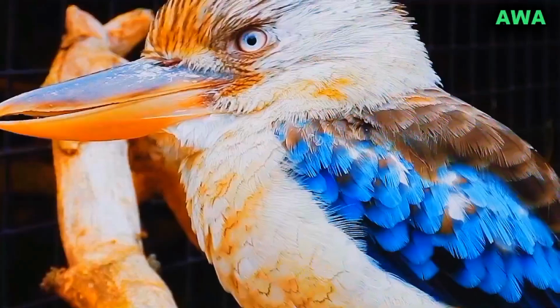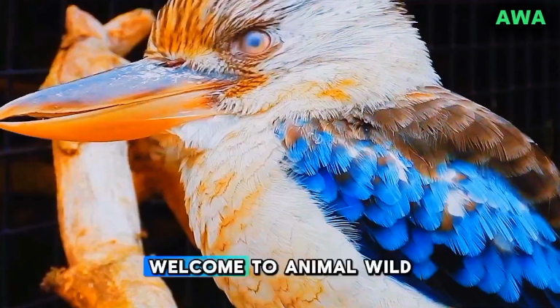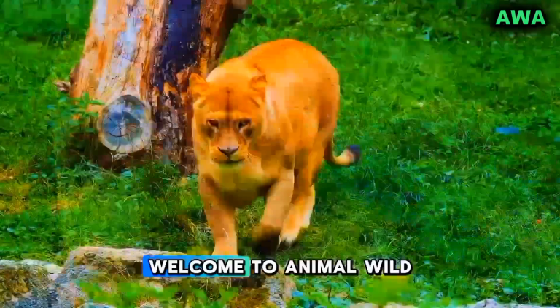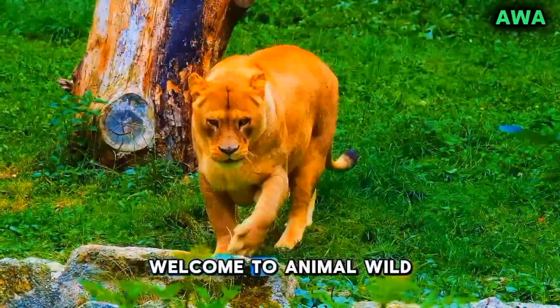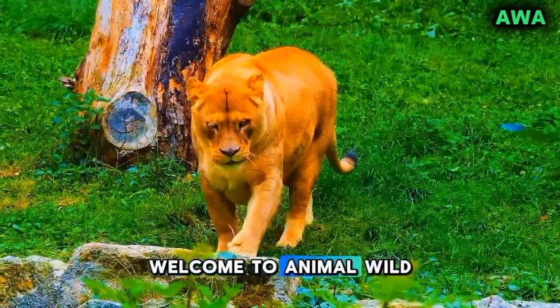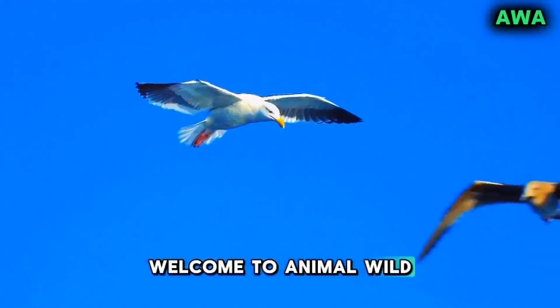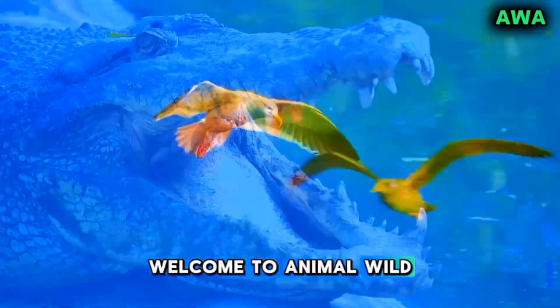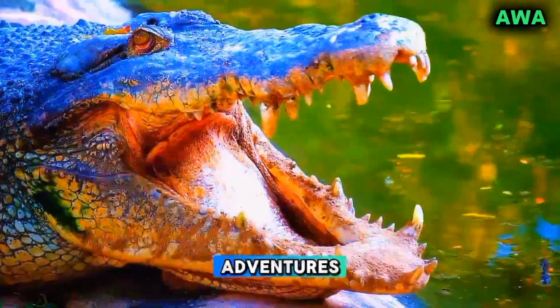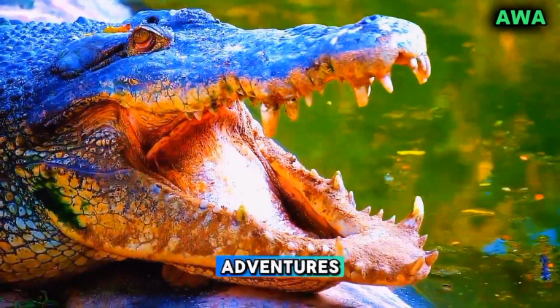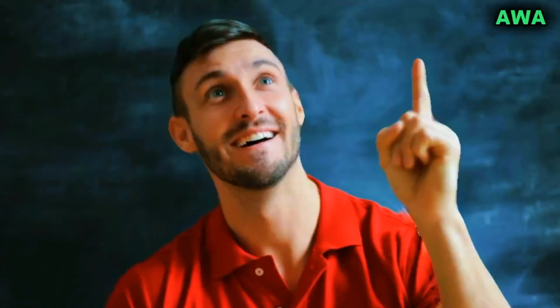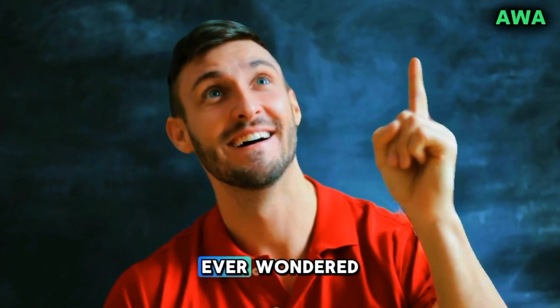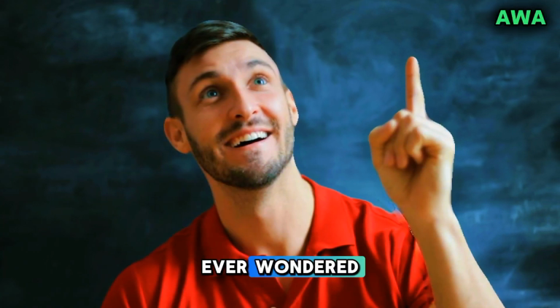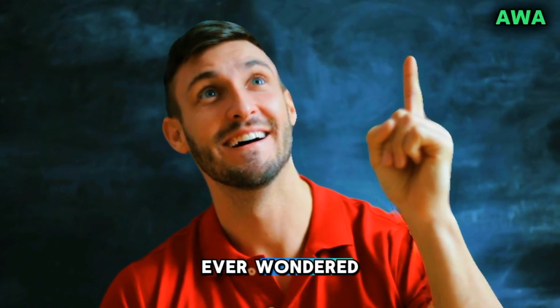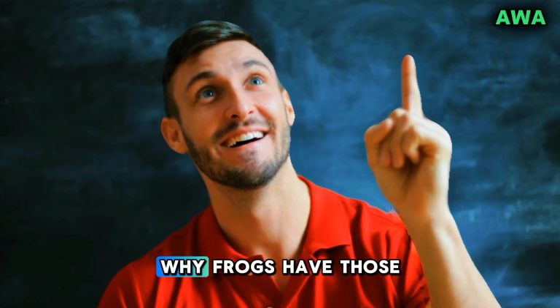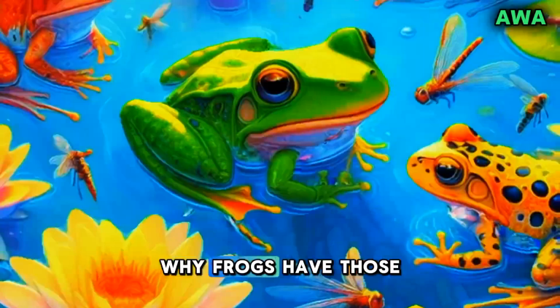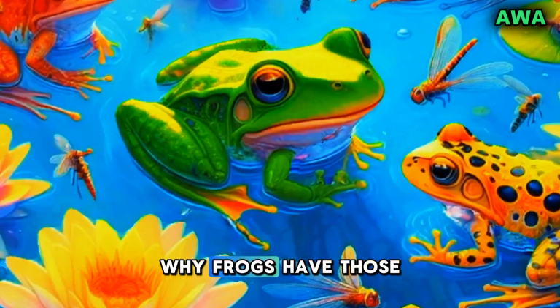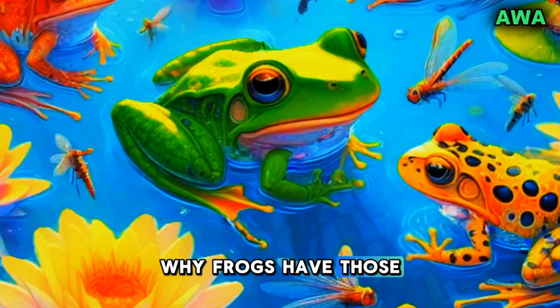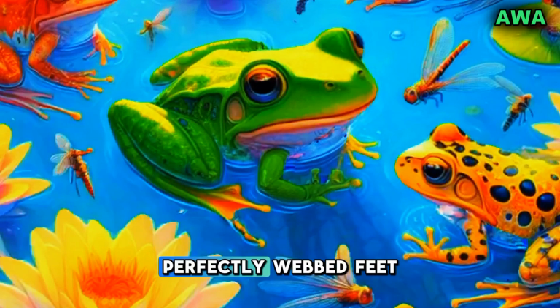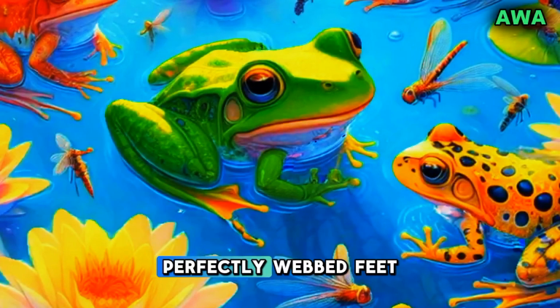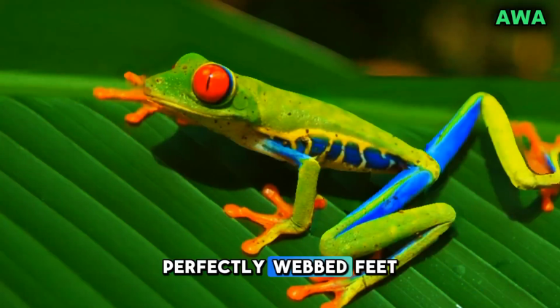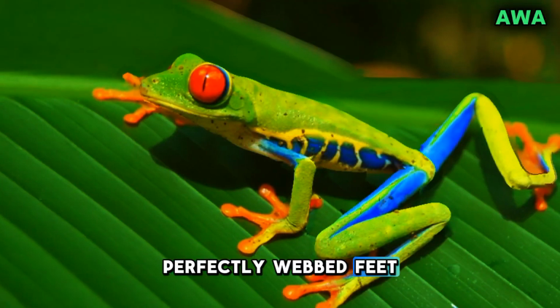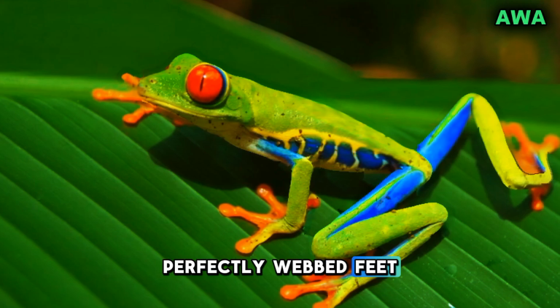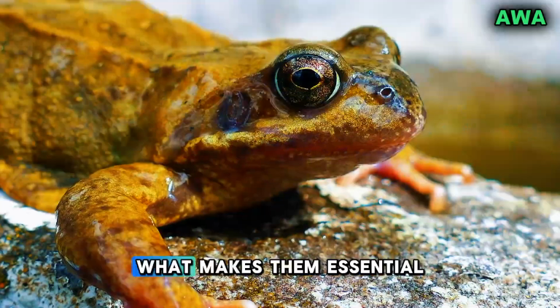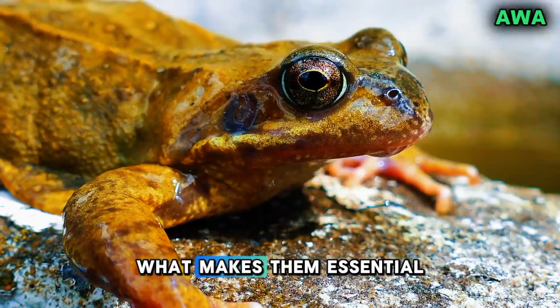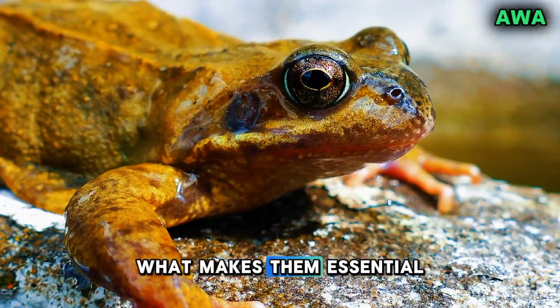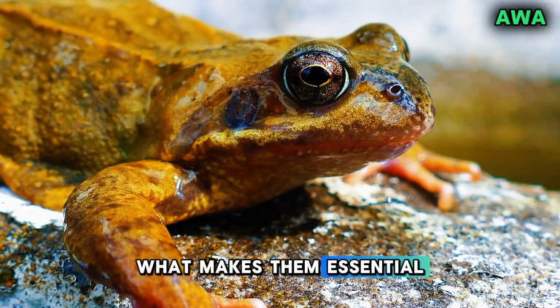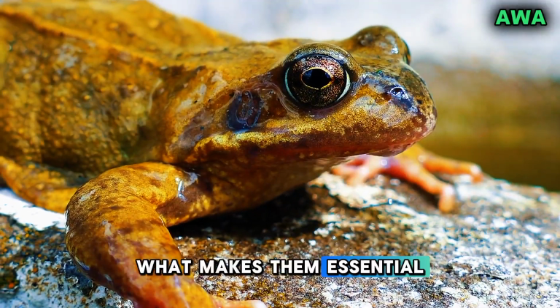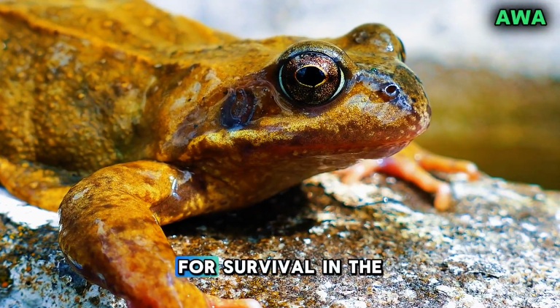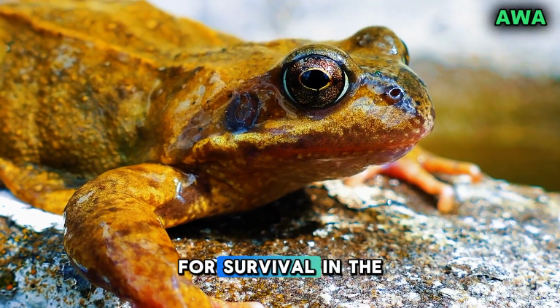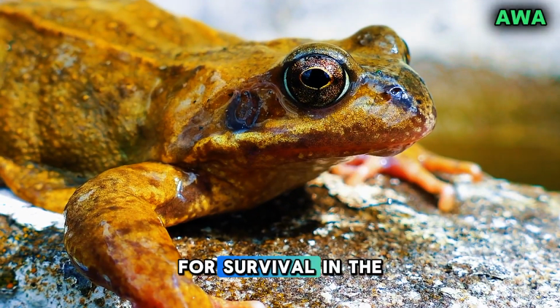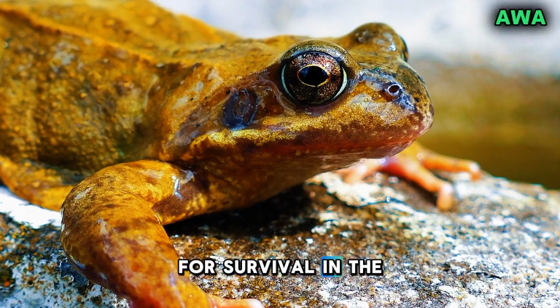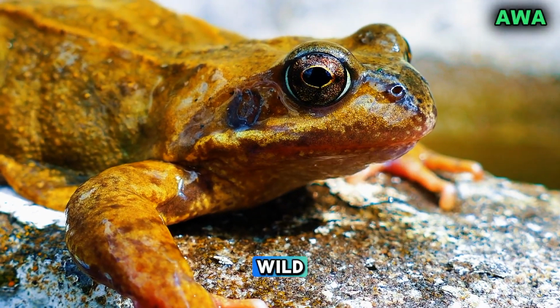Welcome to Animal Wild Adventures. Ever wondered why frogs have those perfectly webbed feet? What makes them essential for survival in the wild?